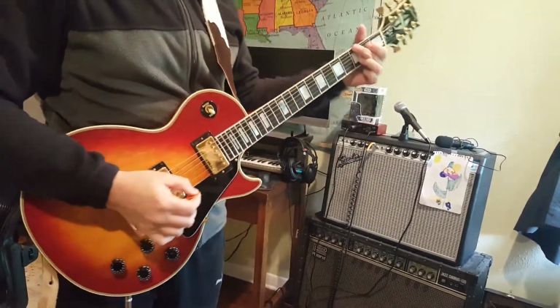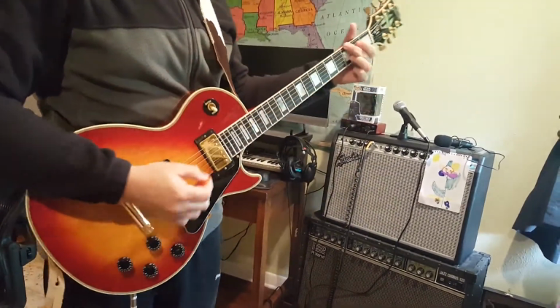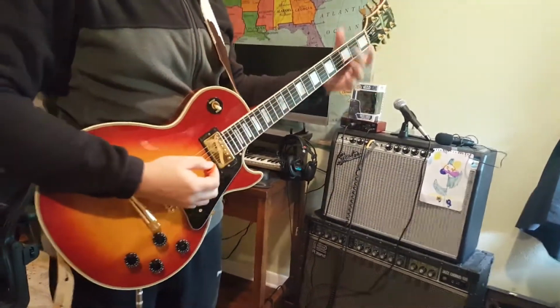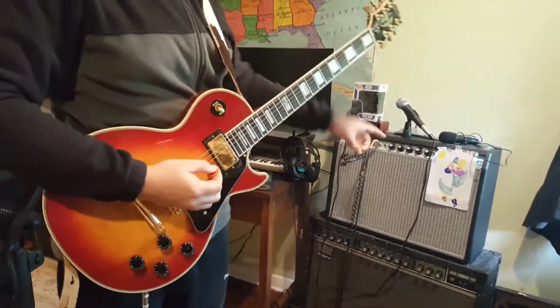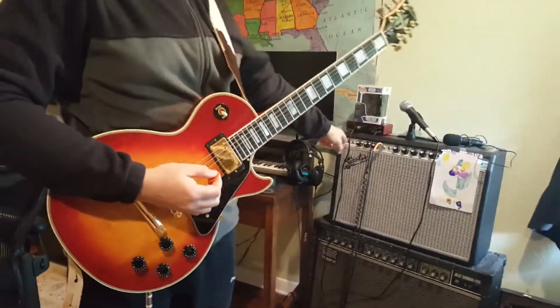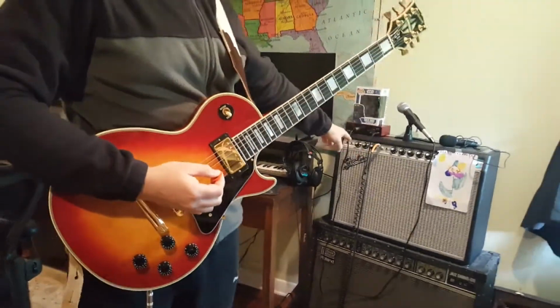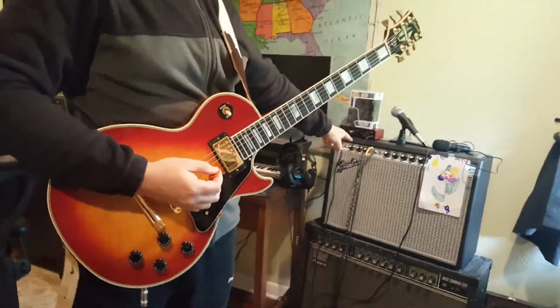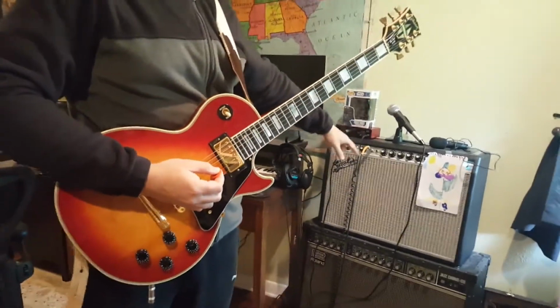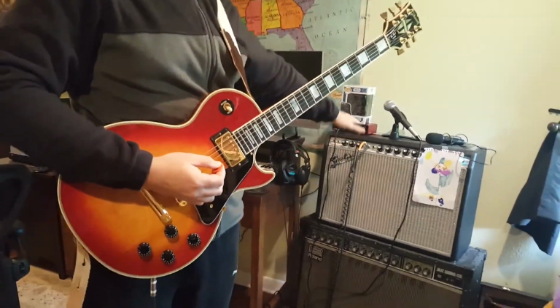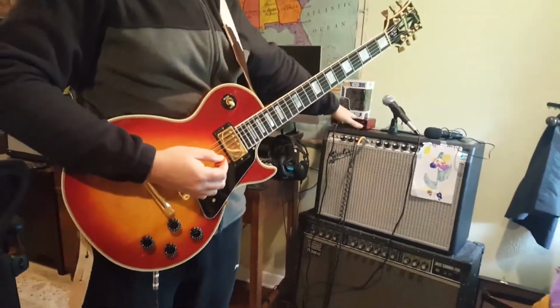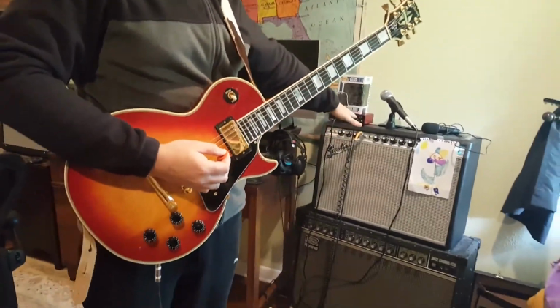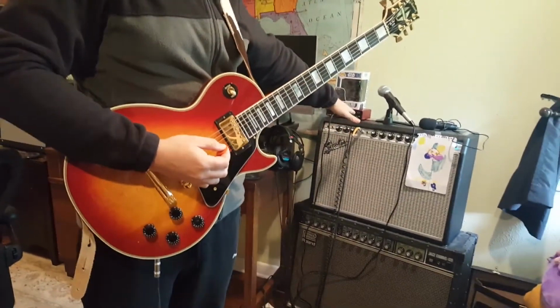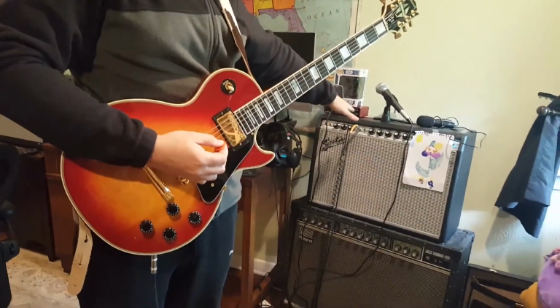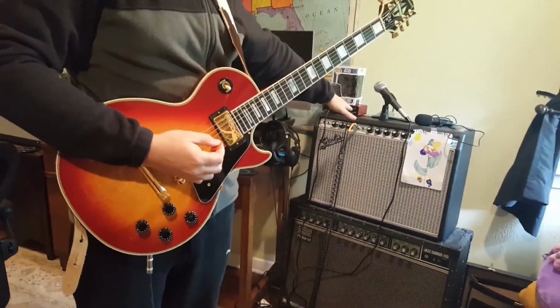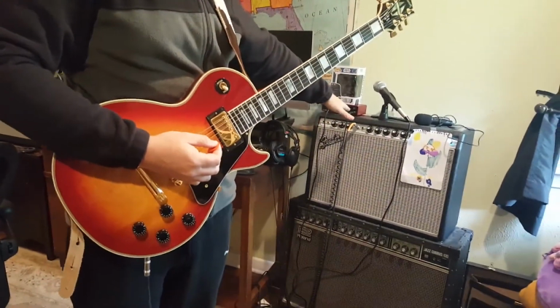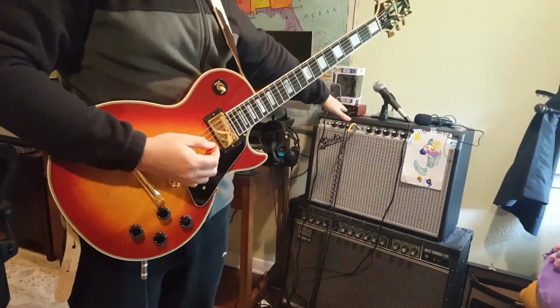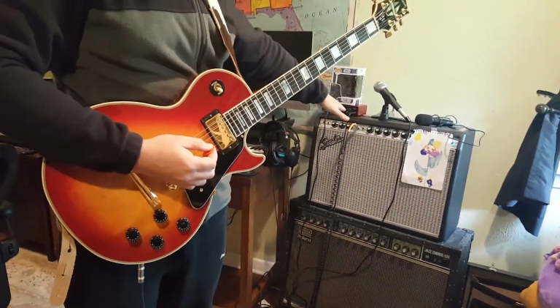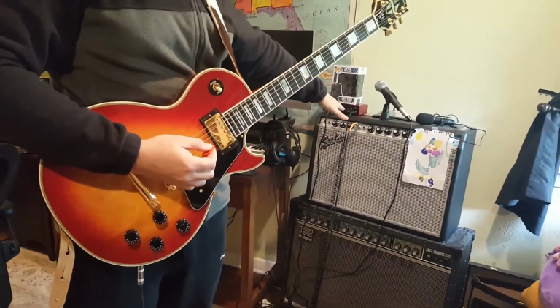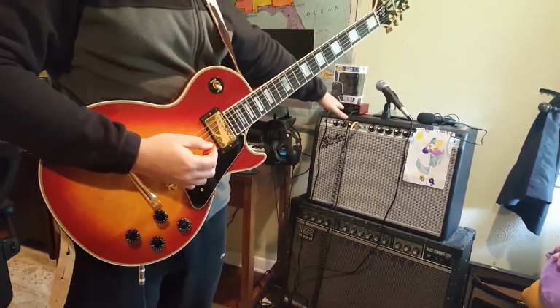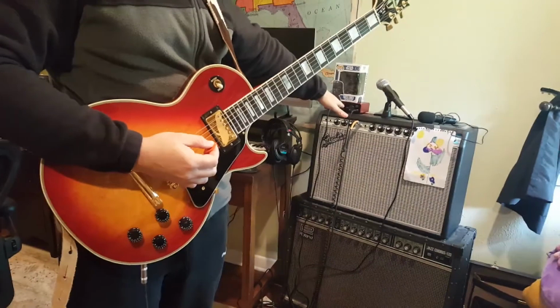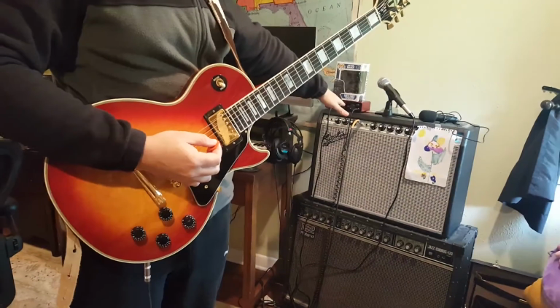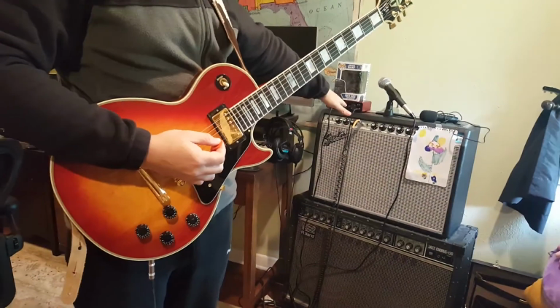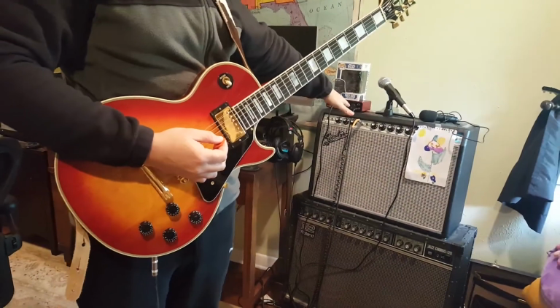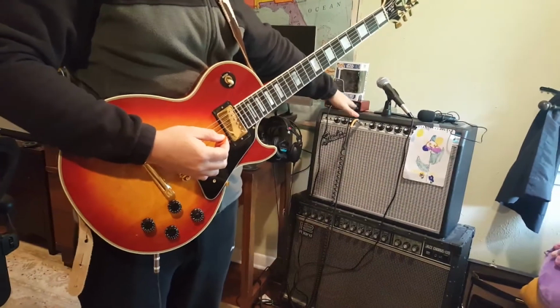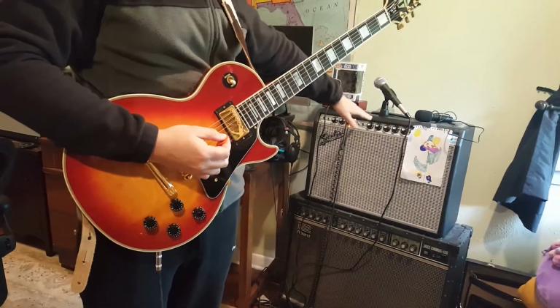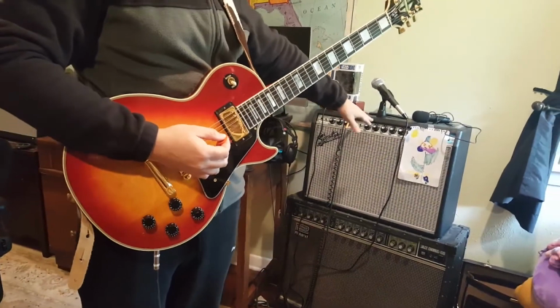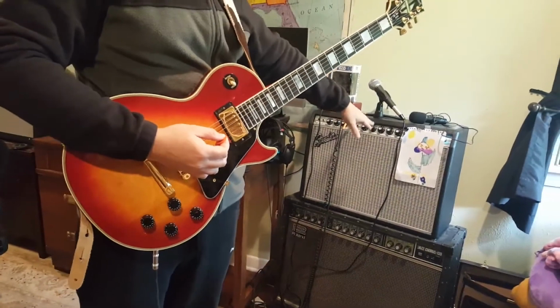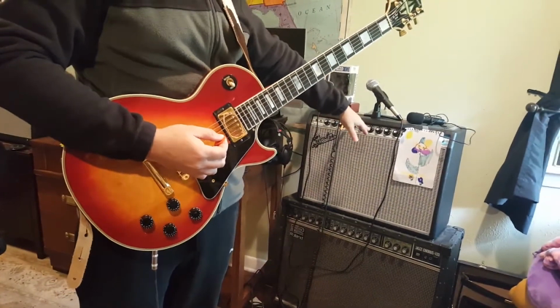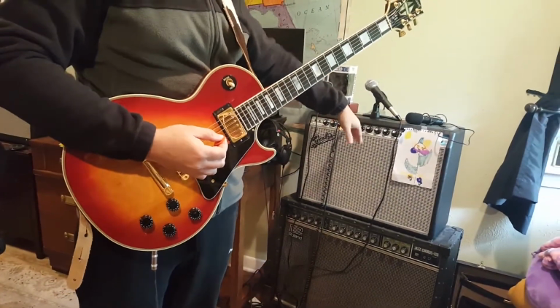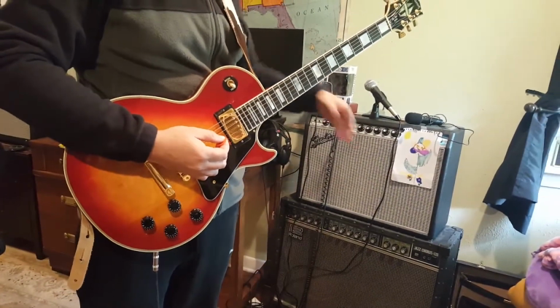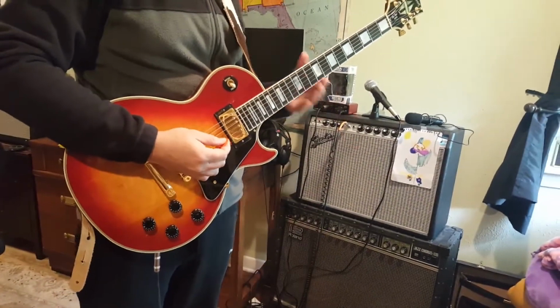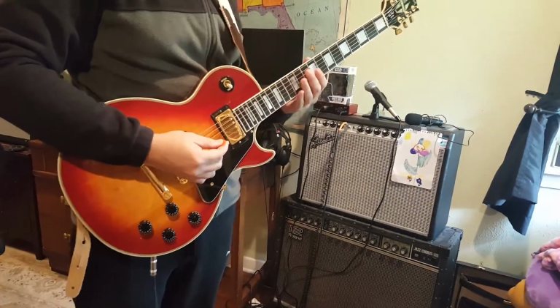So playing through a Deluxe Reverb, all dials at noon, a little bit of reverb.